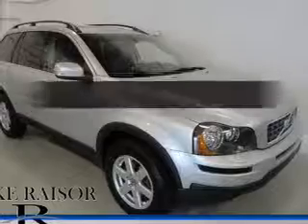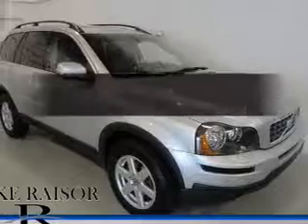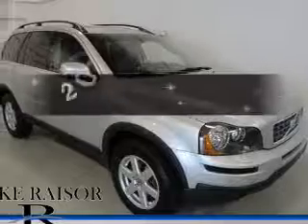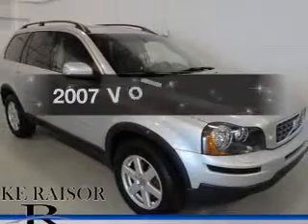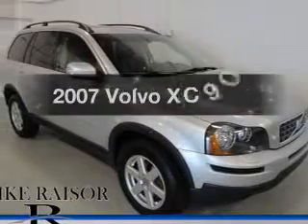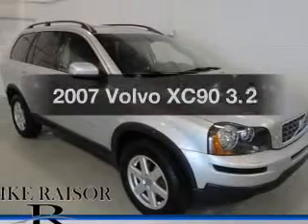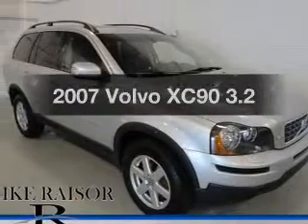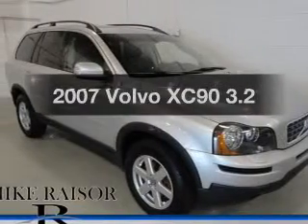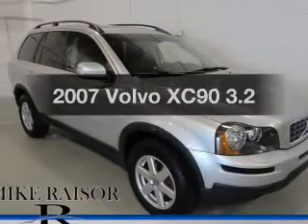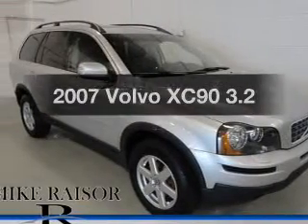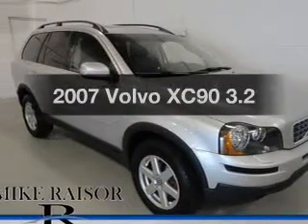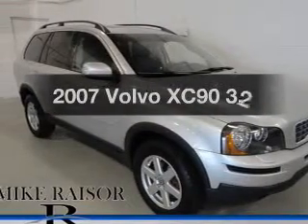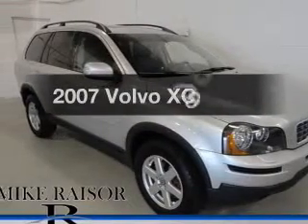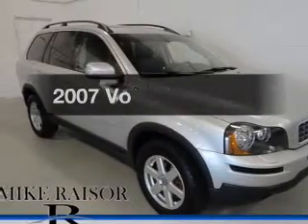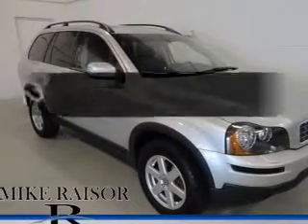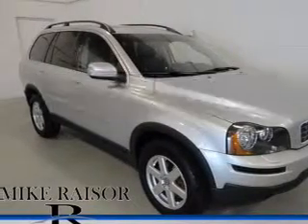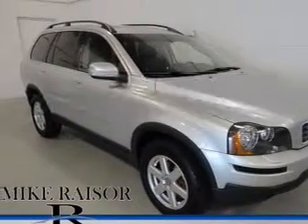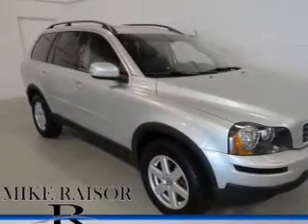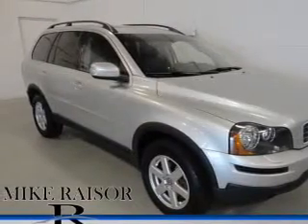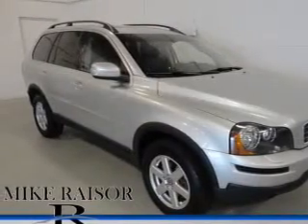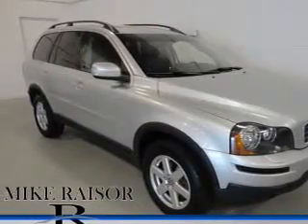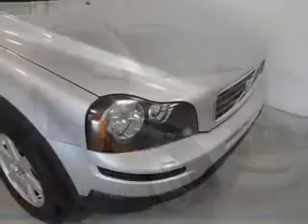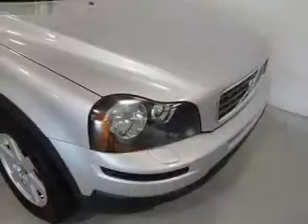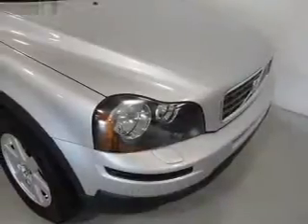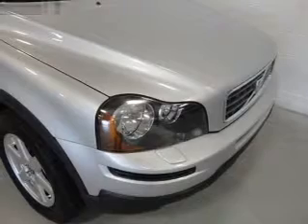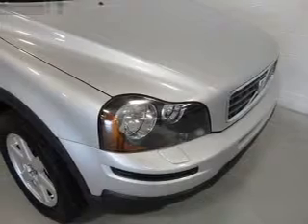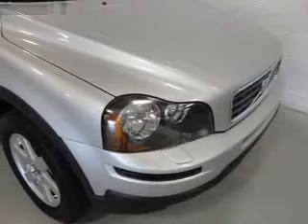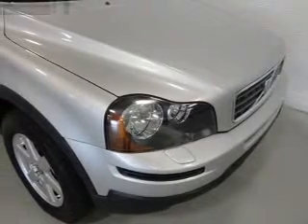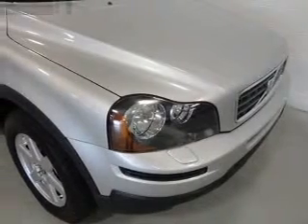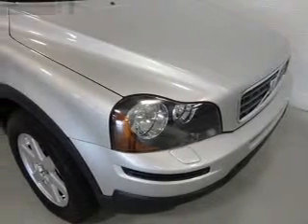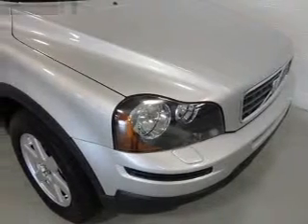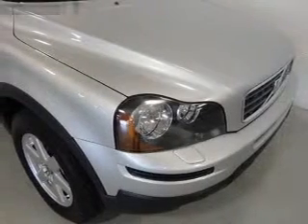Presenting the 2007 Volvo XC90. Everything you need under one roof with this great vehicle.